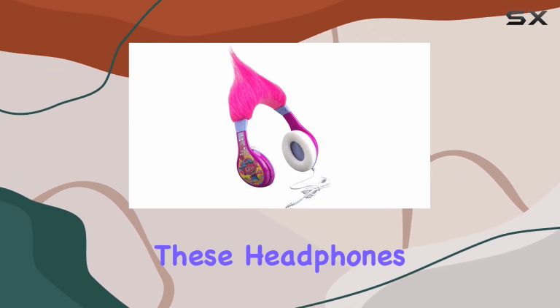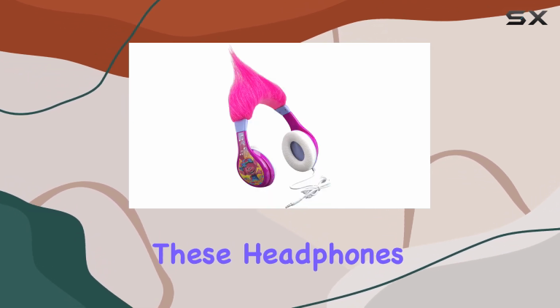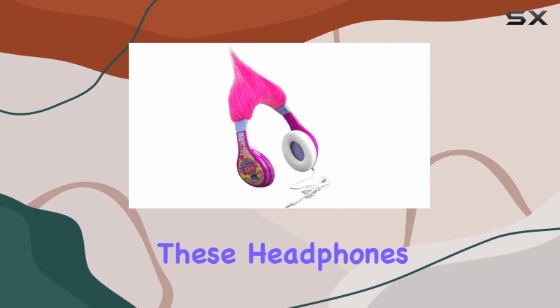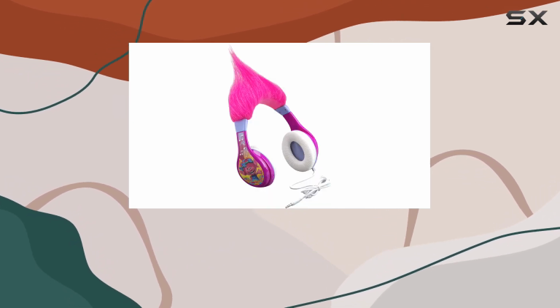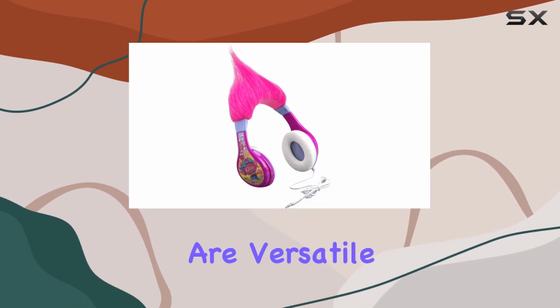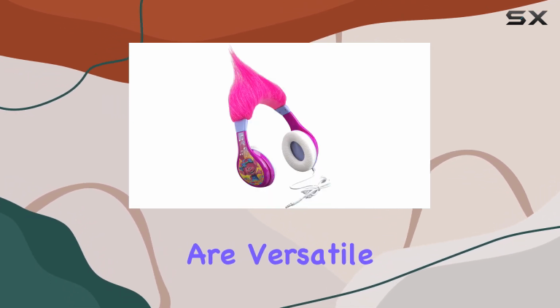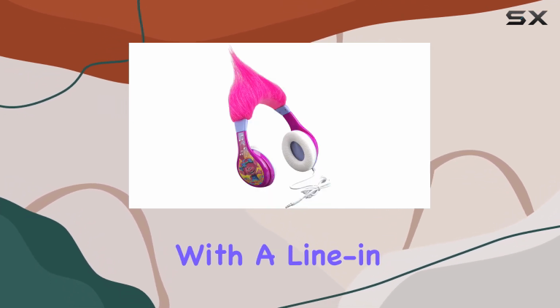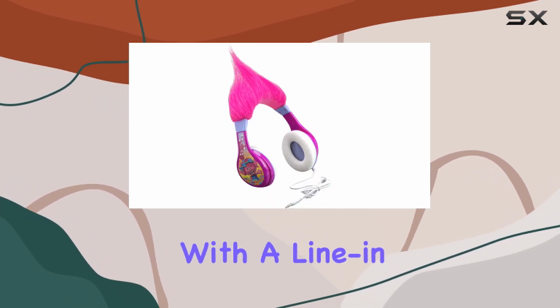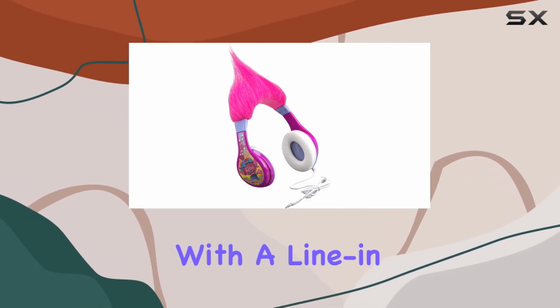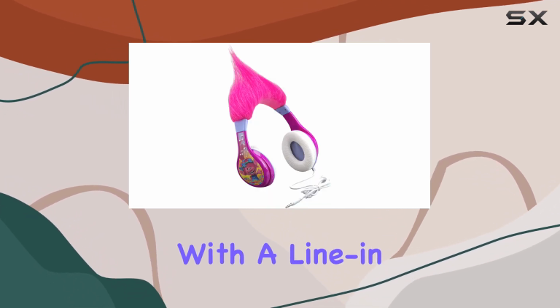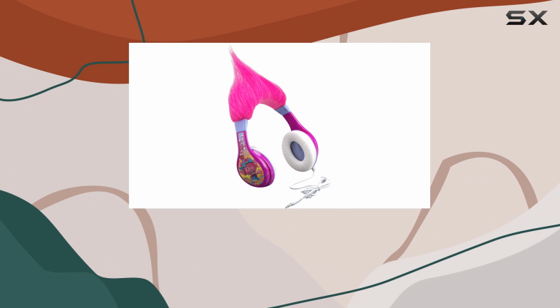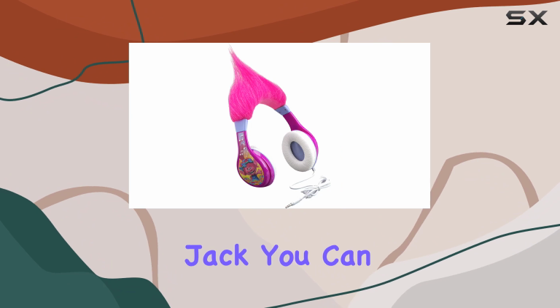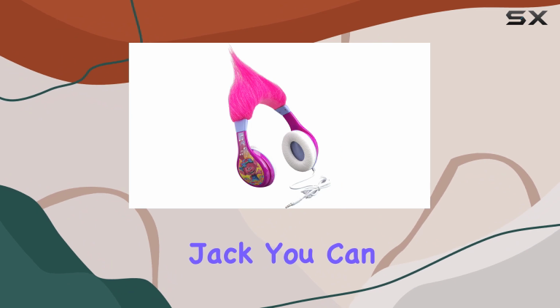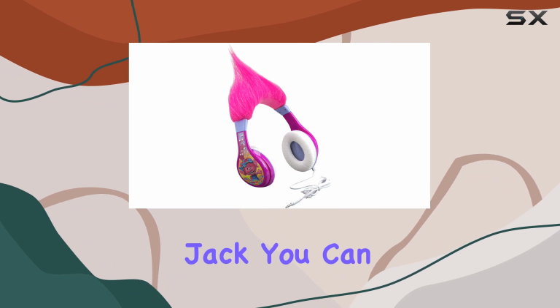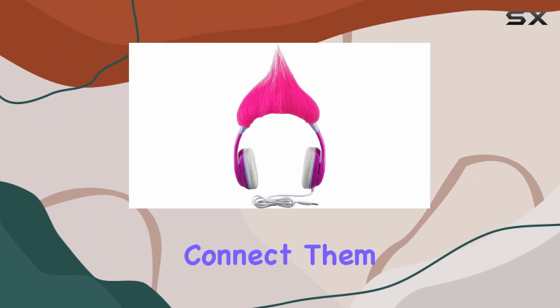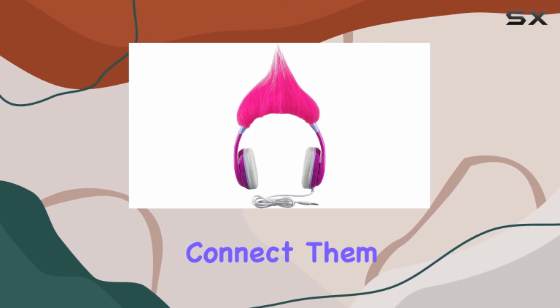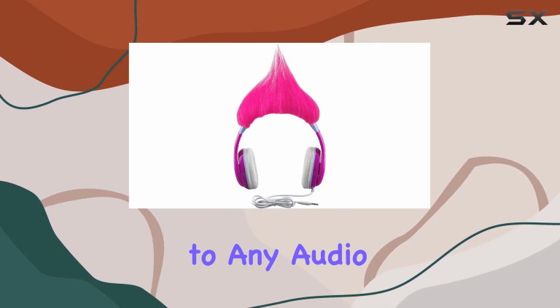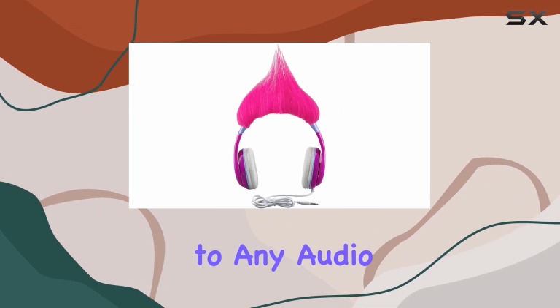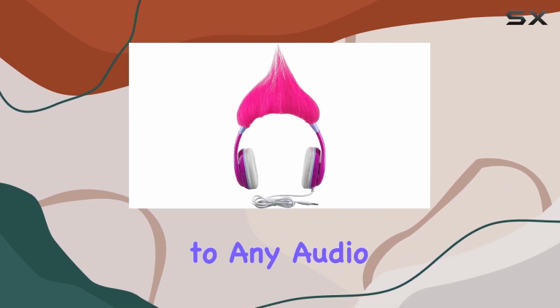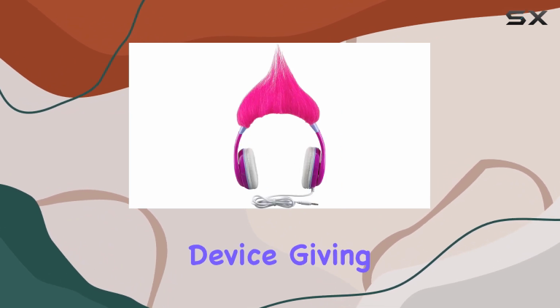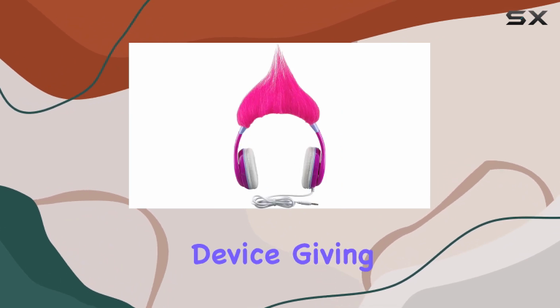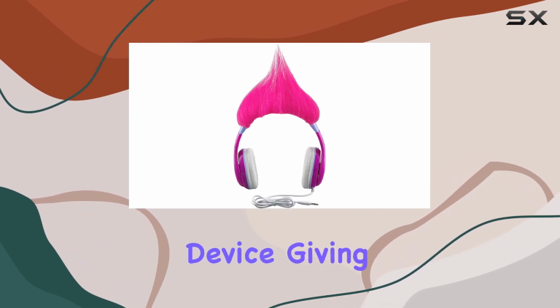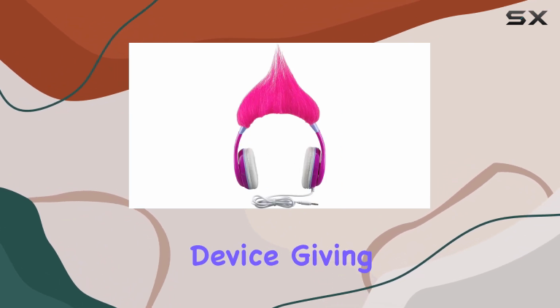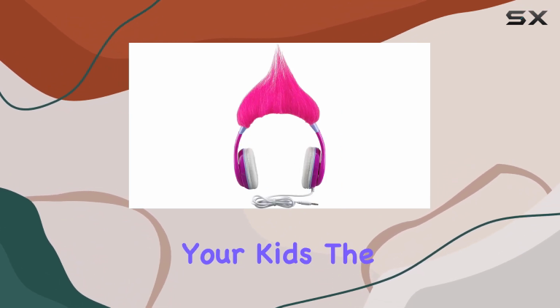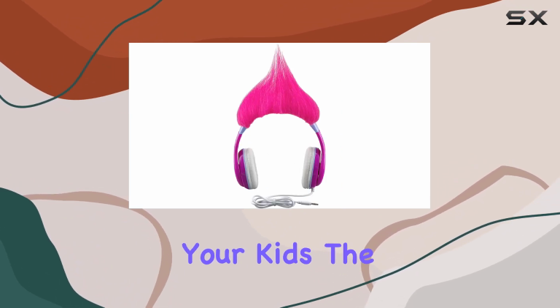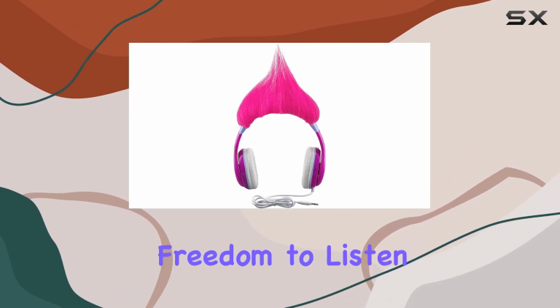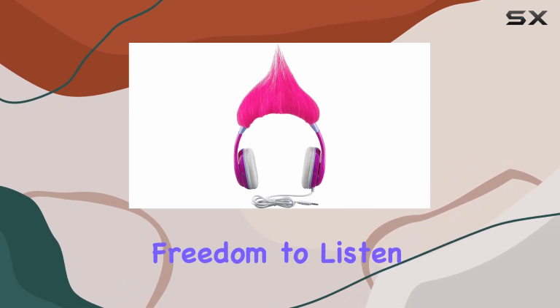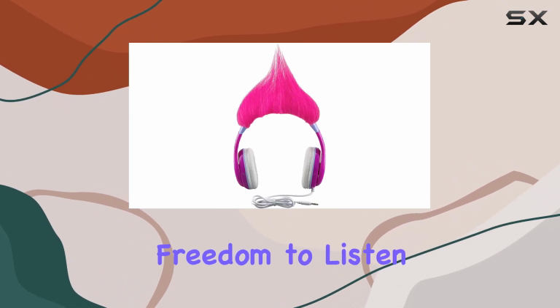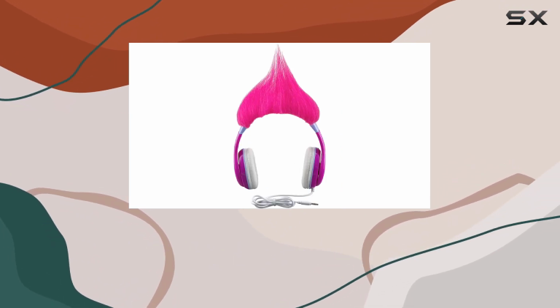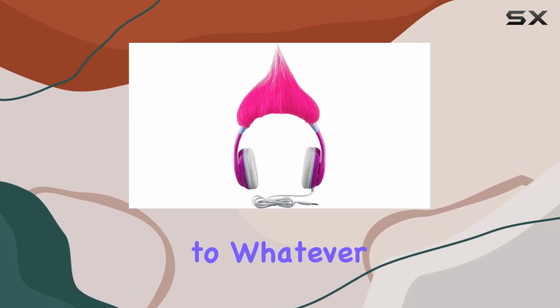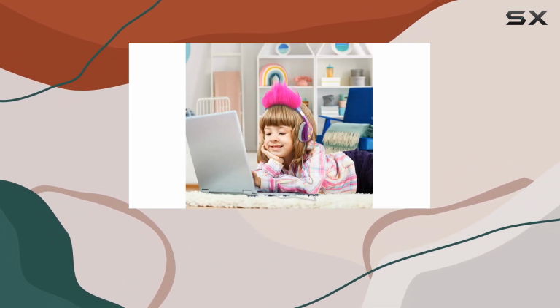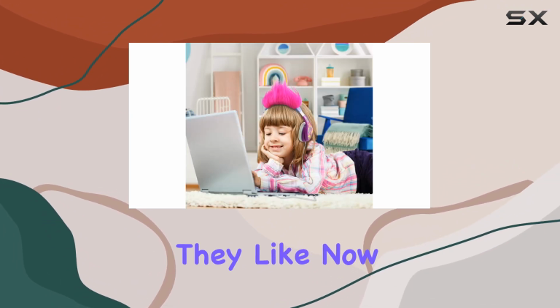In terms of connectivity, these headphones are versatile. With a line-in jack, you can connect them to any audio device, giving your kids the freedom to listen to whatever they like.